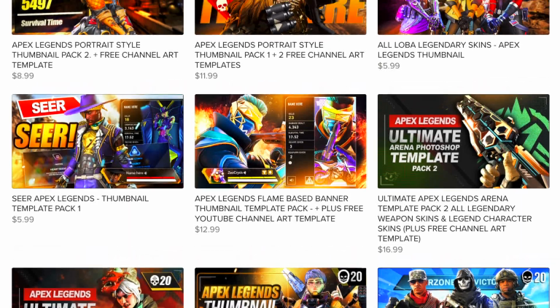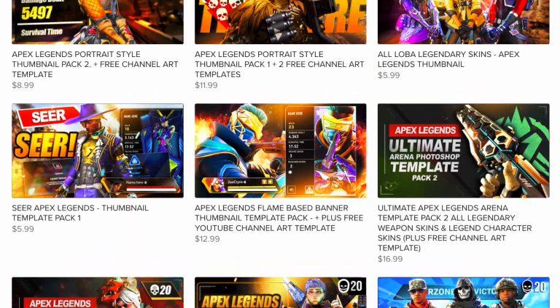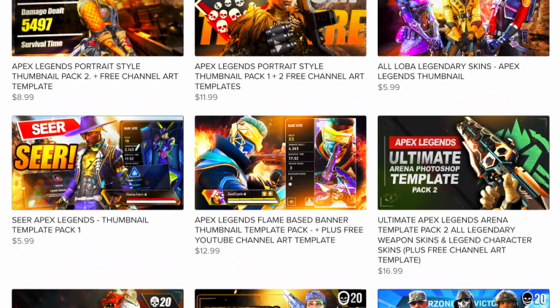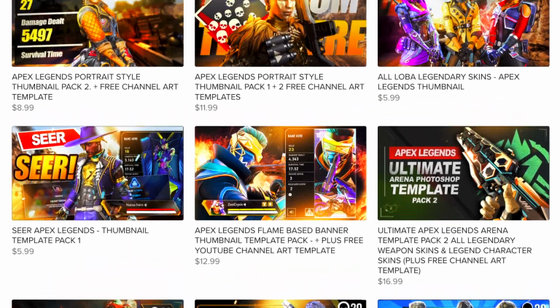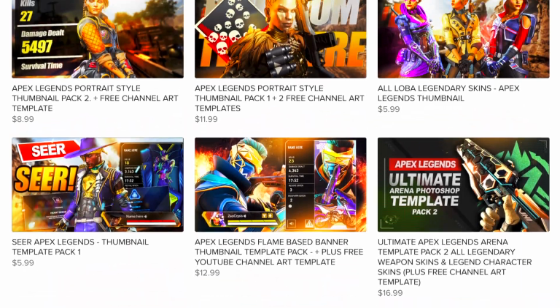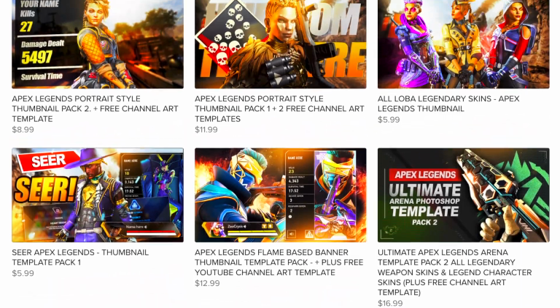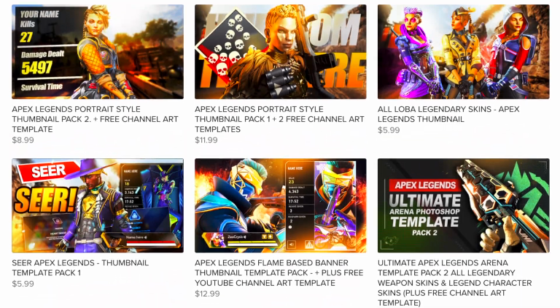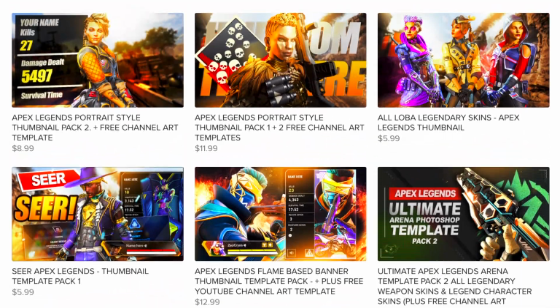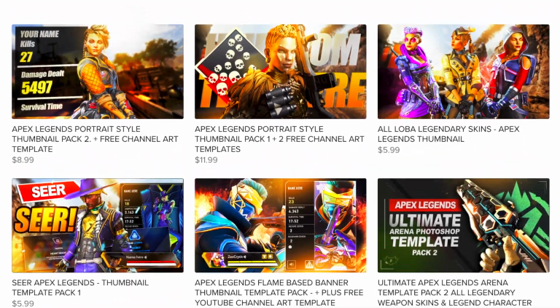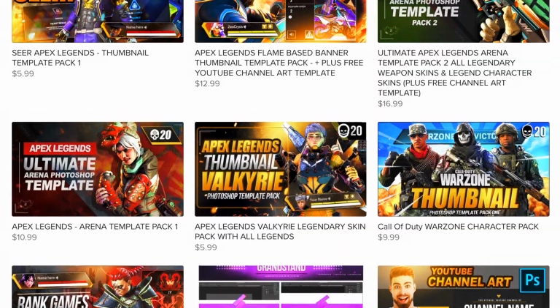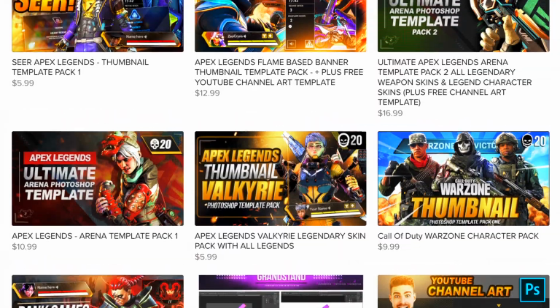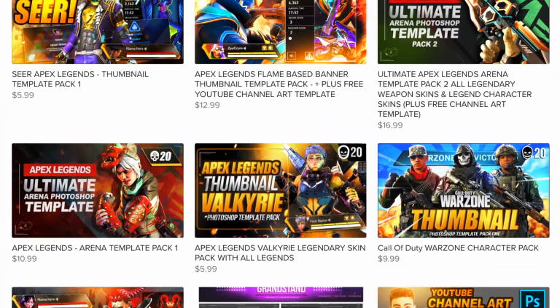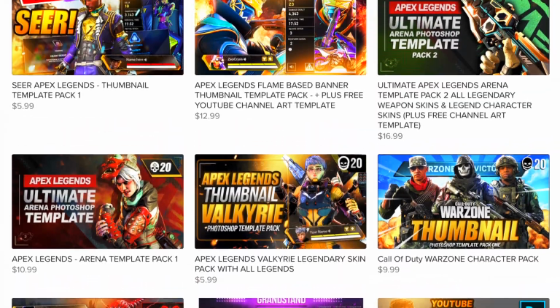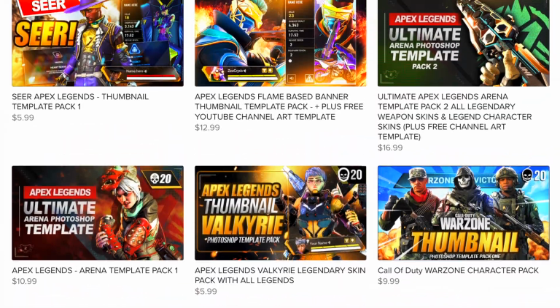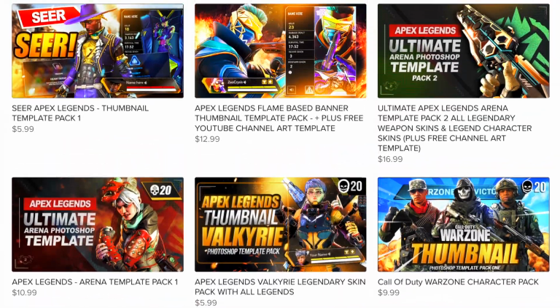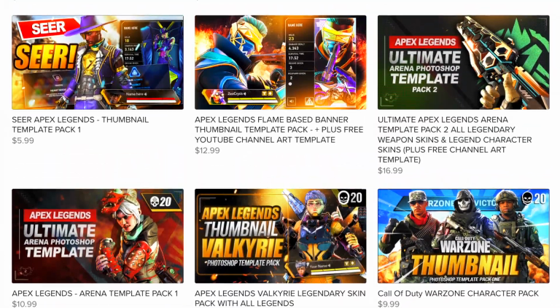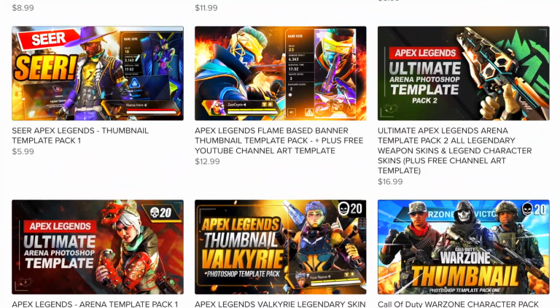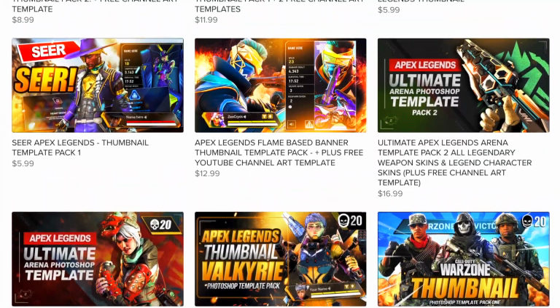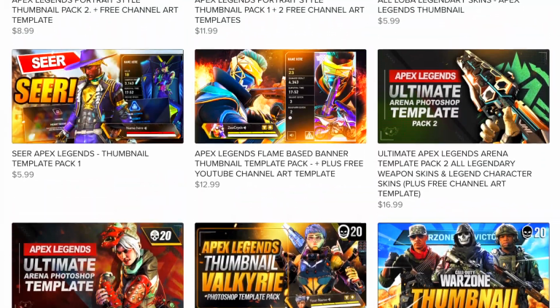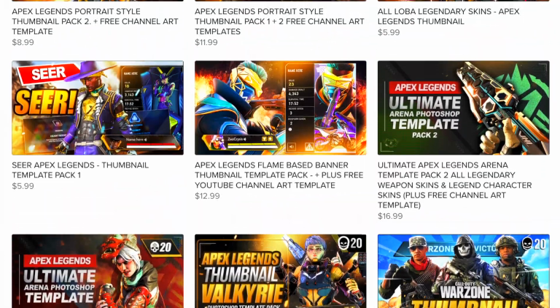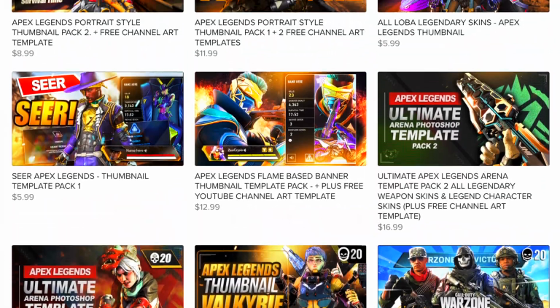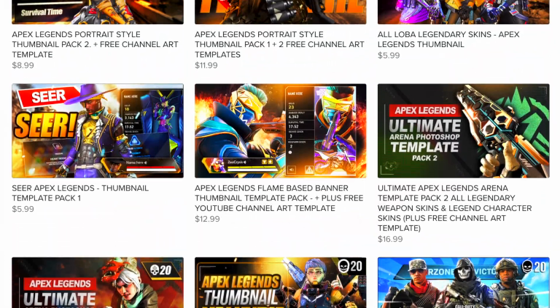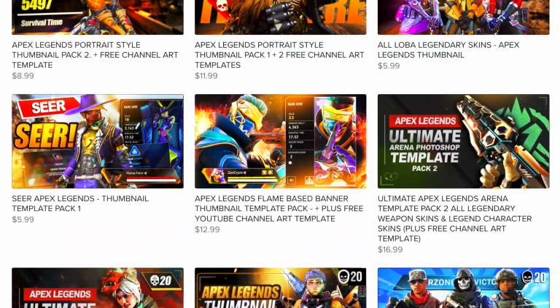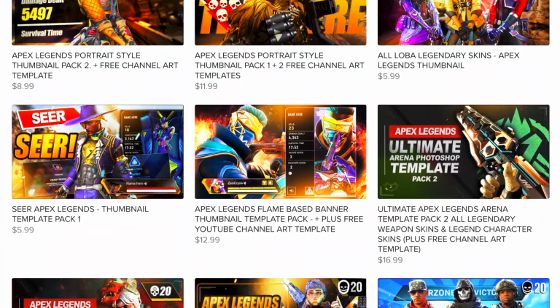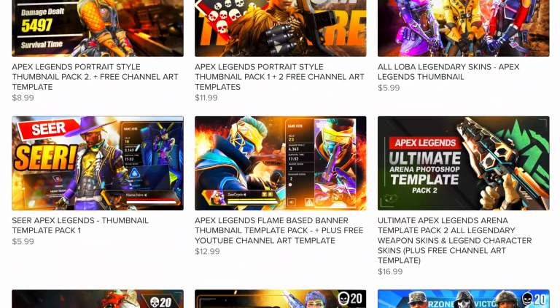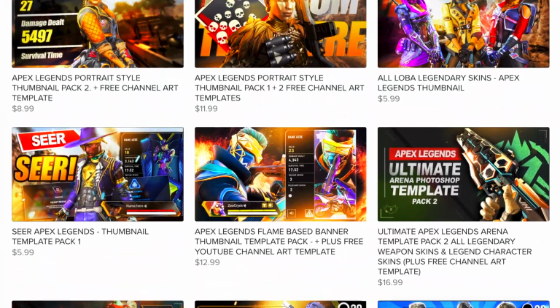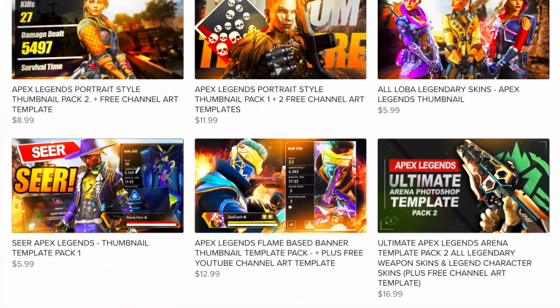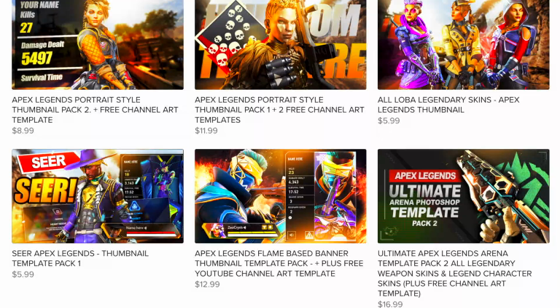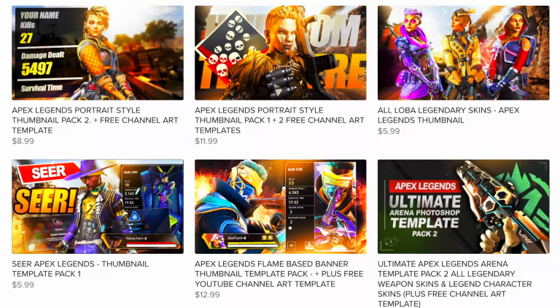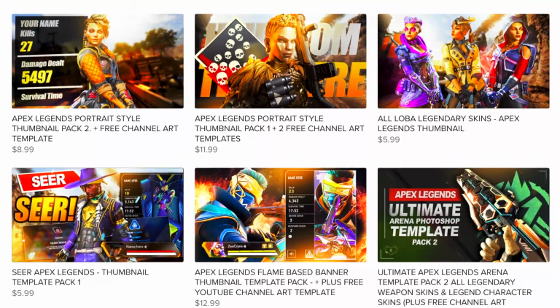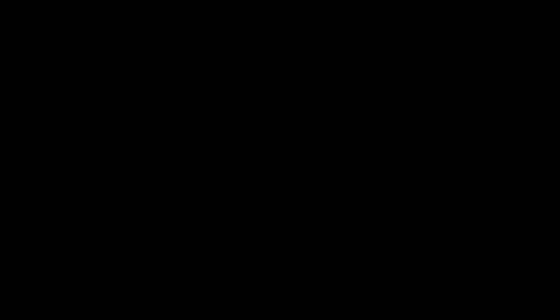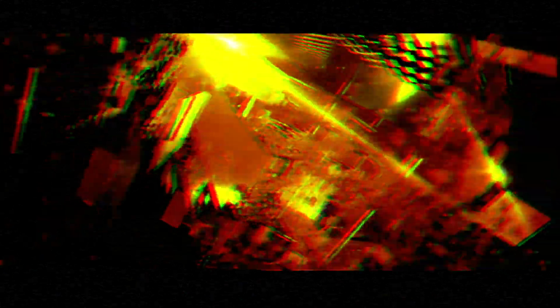If you like my content and you want to support my channel while supporting your own channel, check out my Apex Legends thumbnail template store down below.